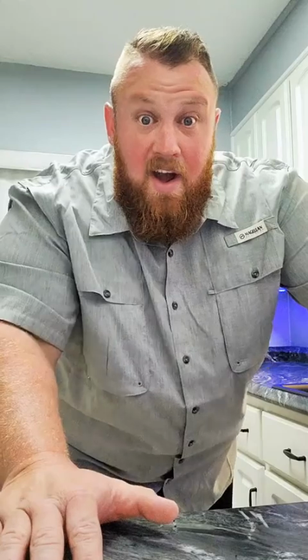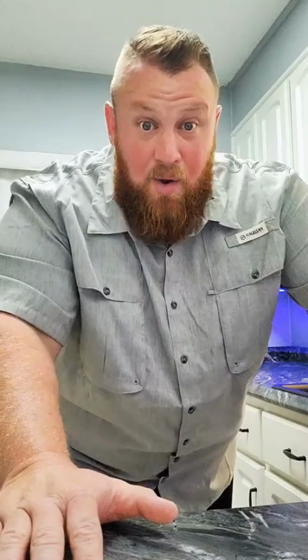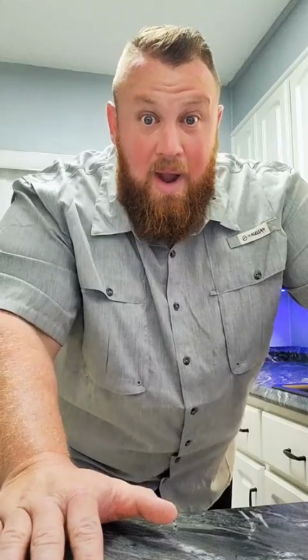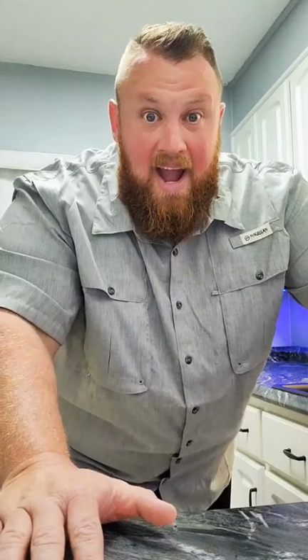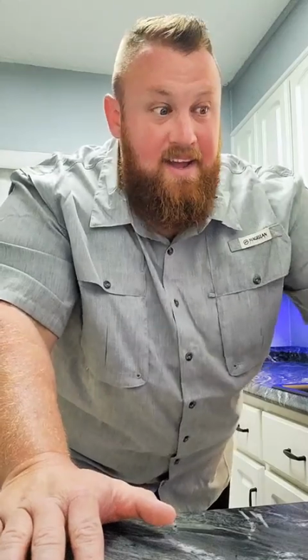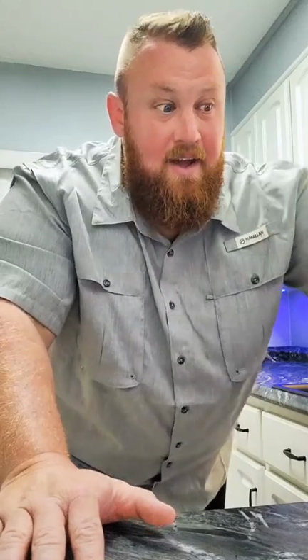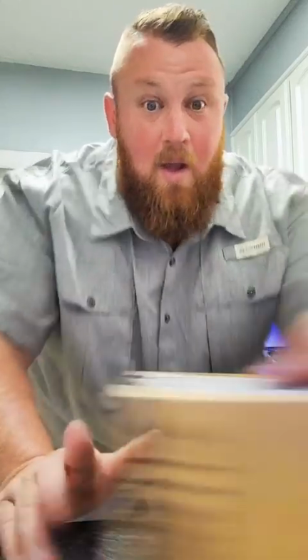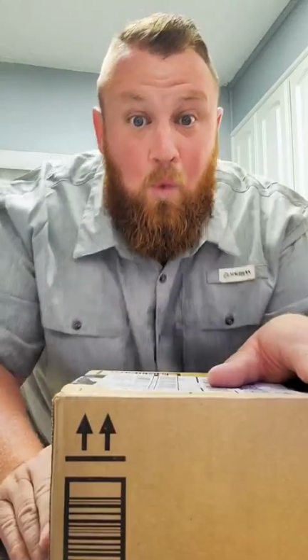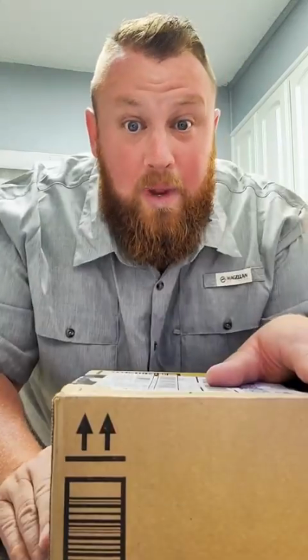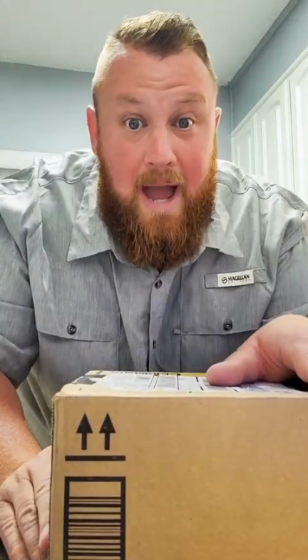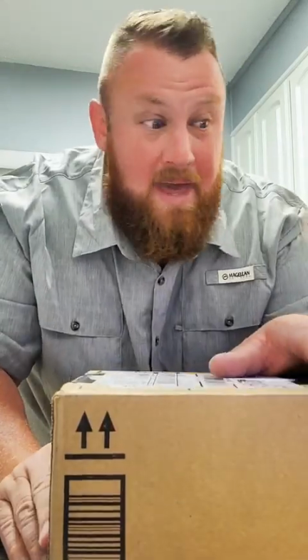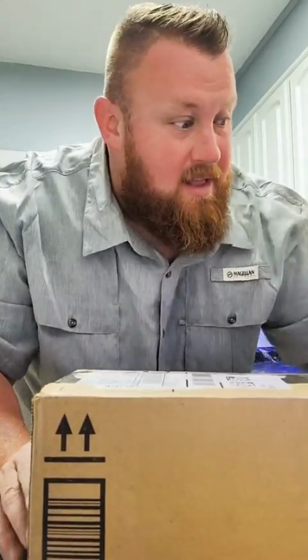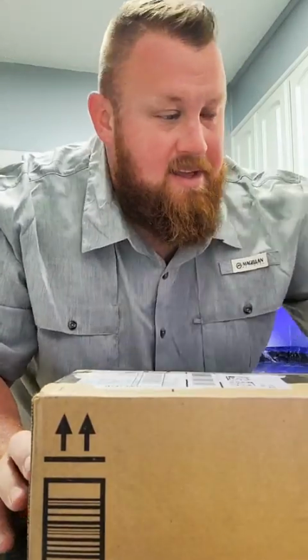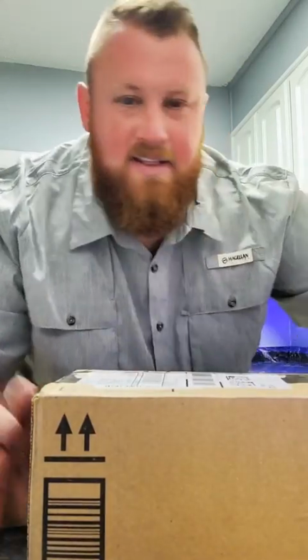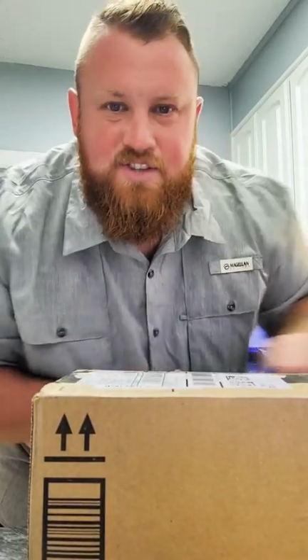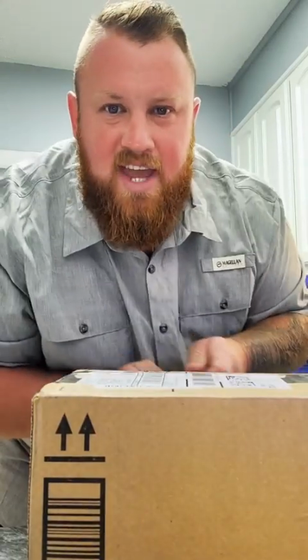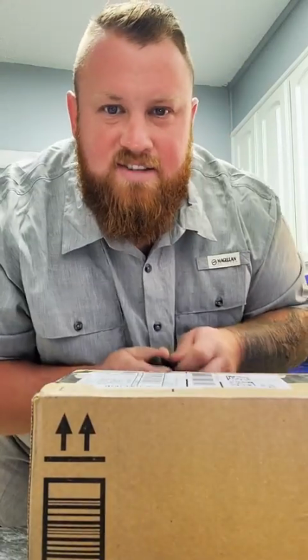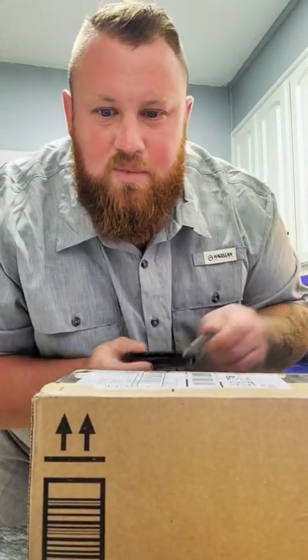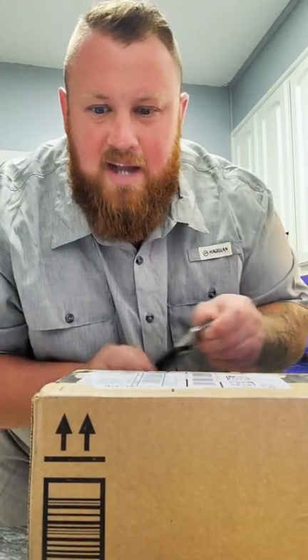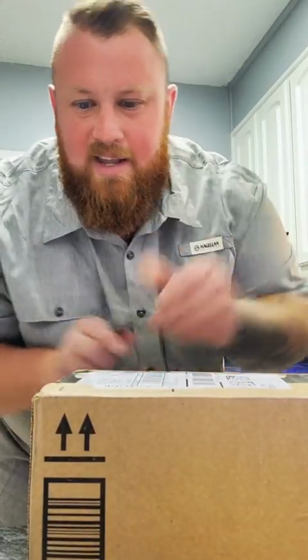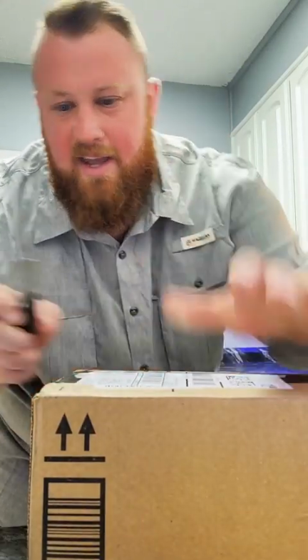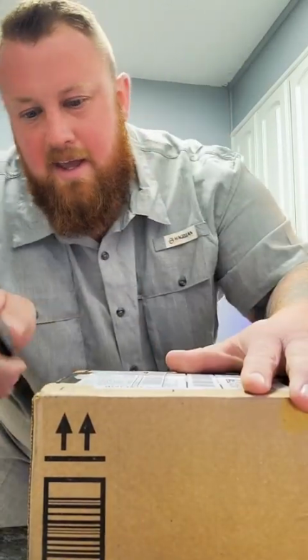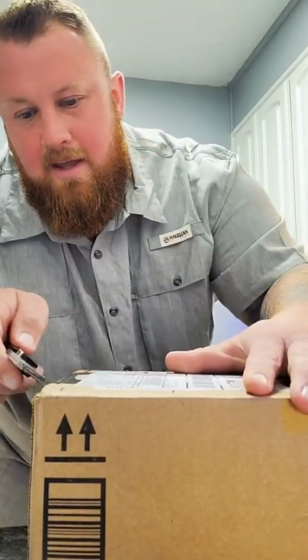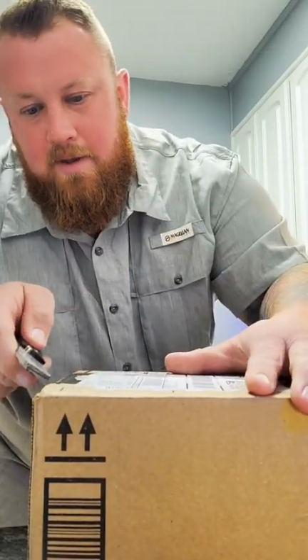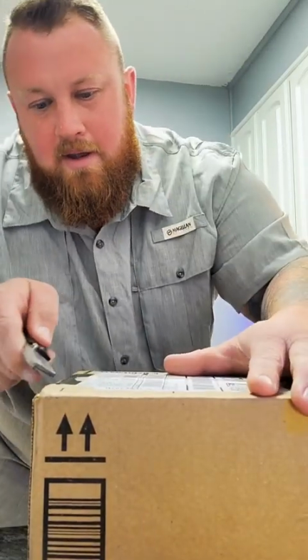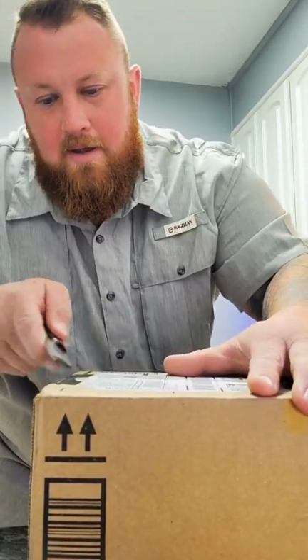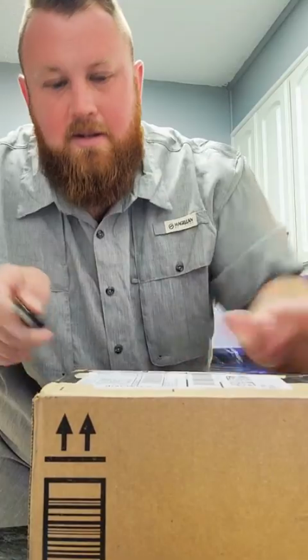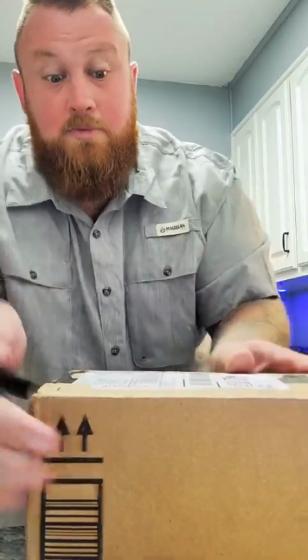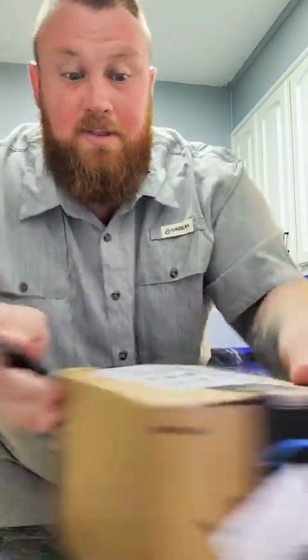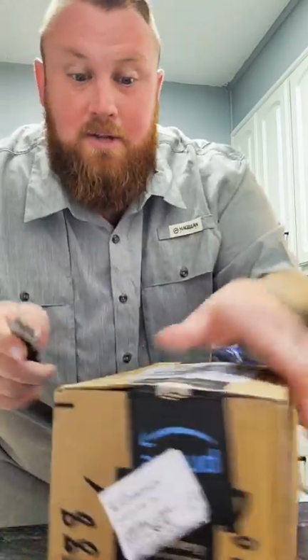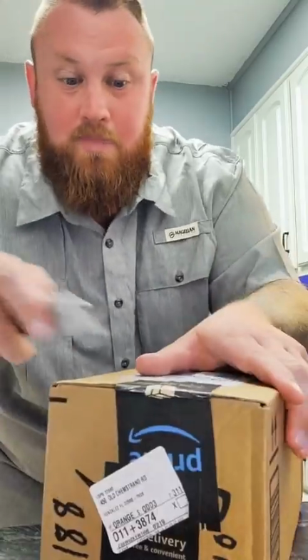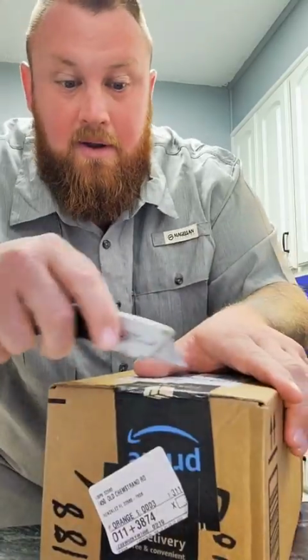All right, we got mail. Let's check out and see what we got today.